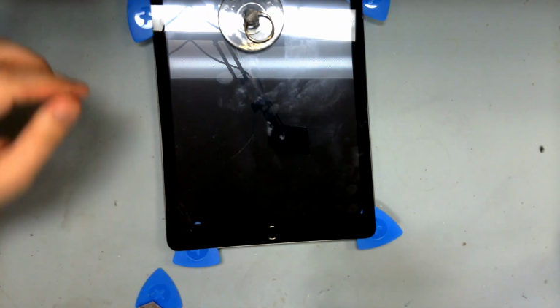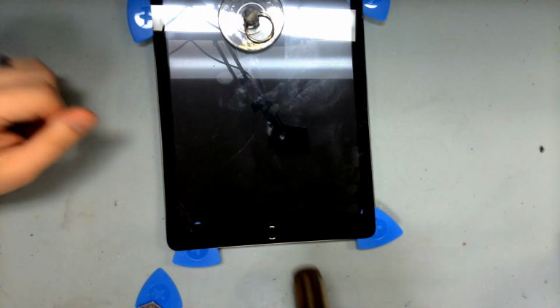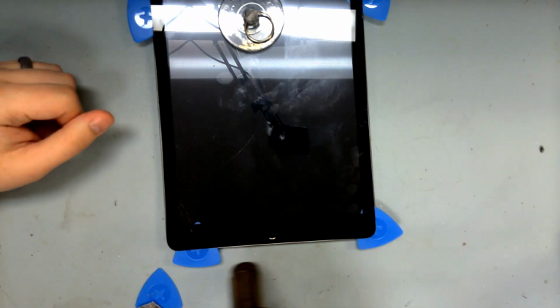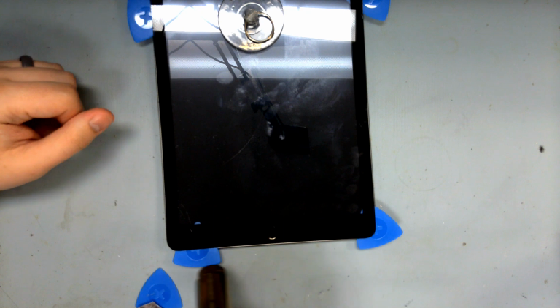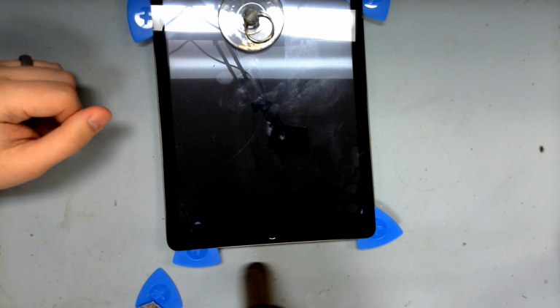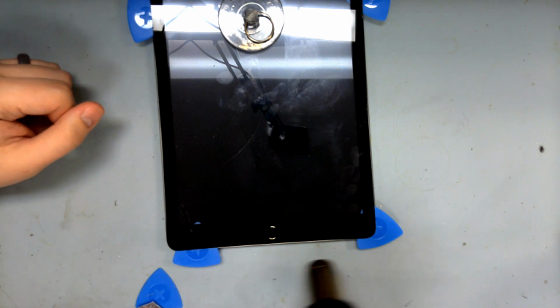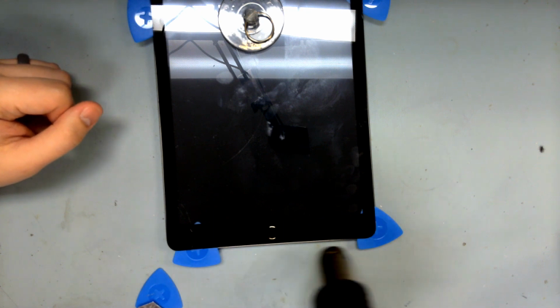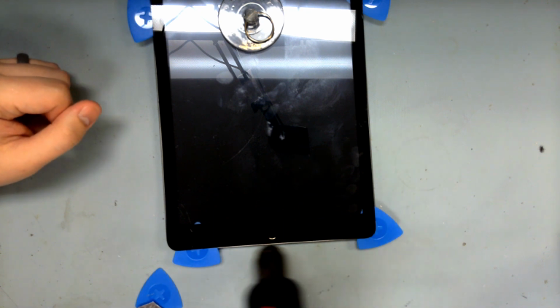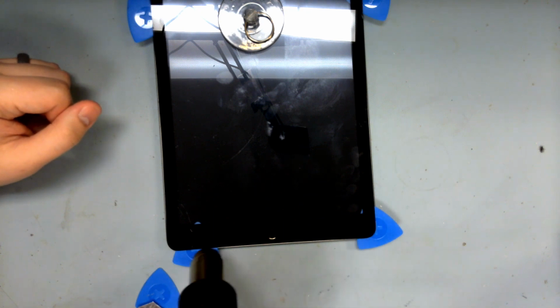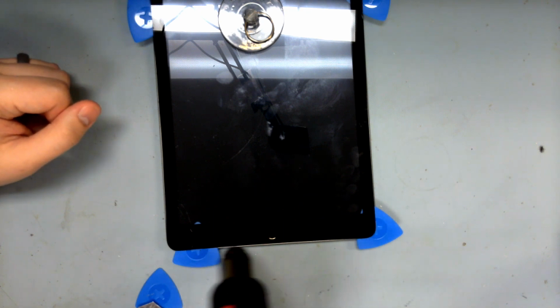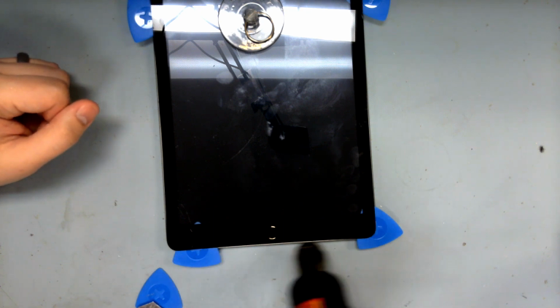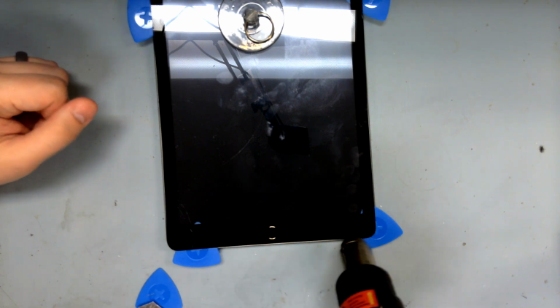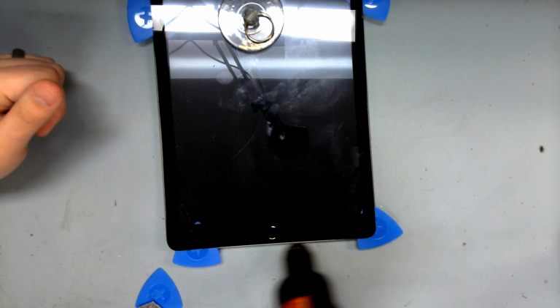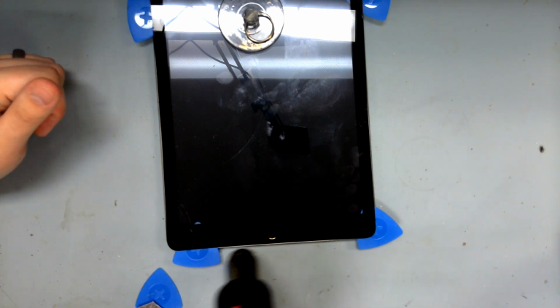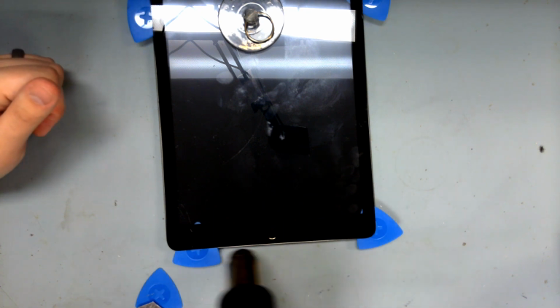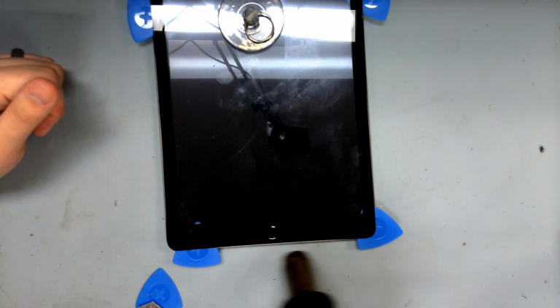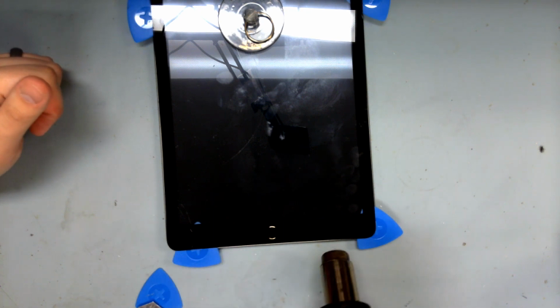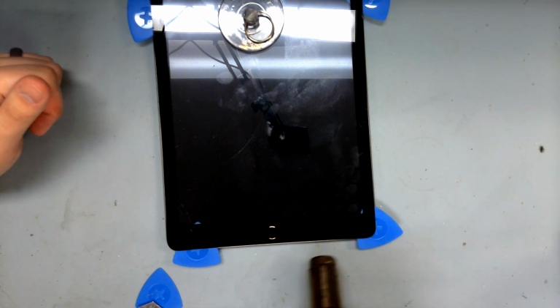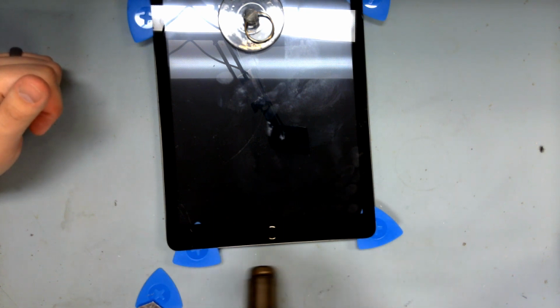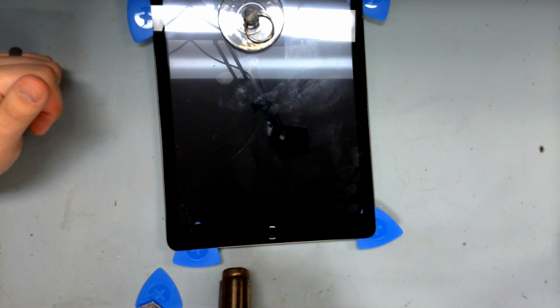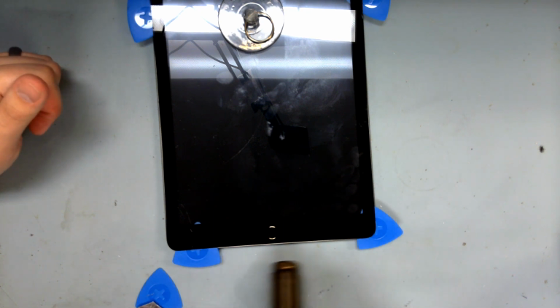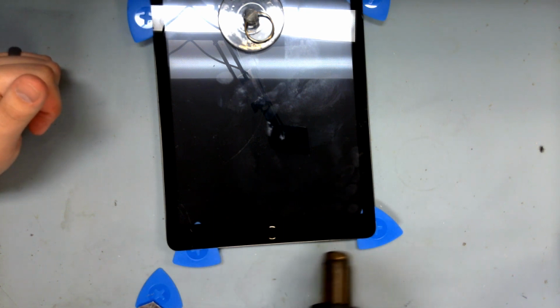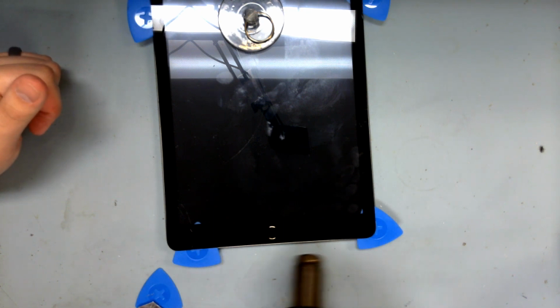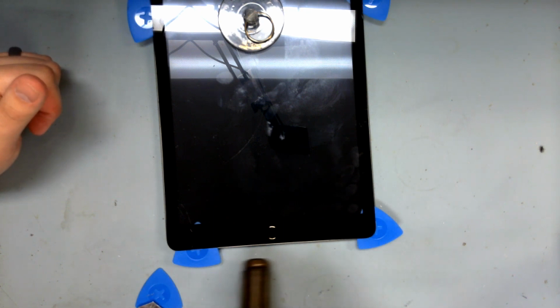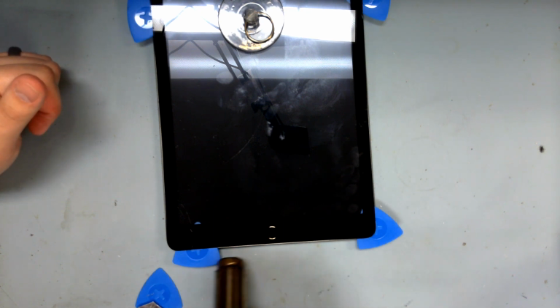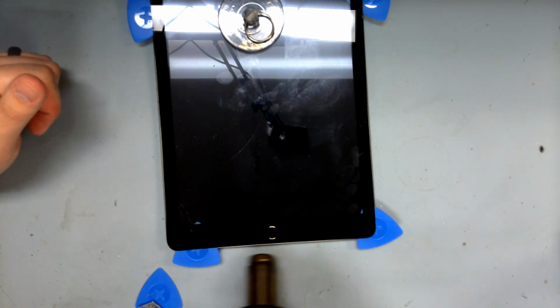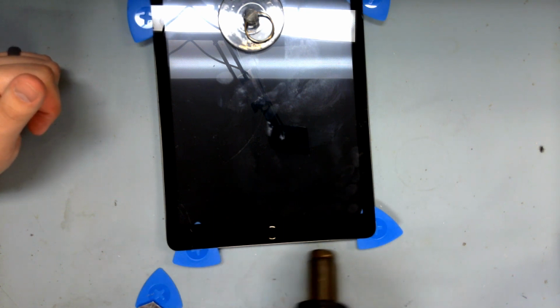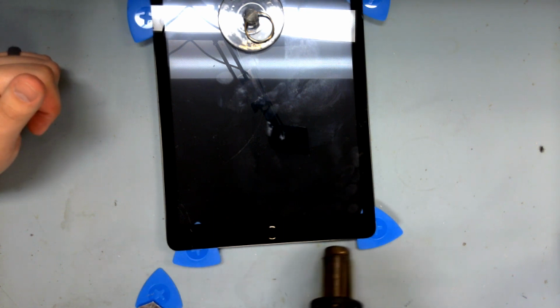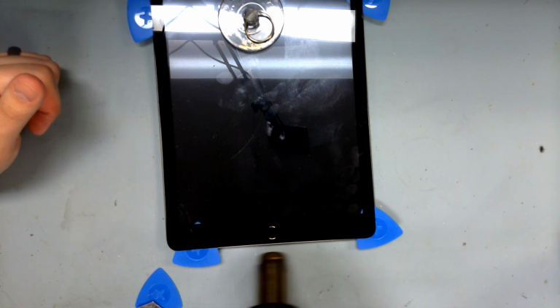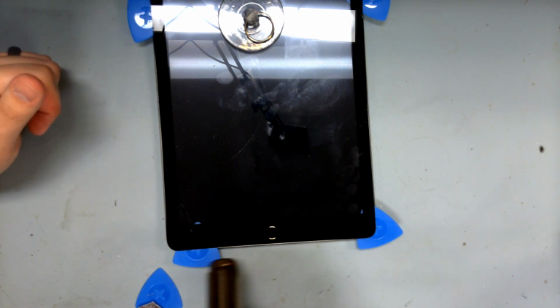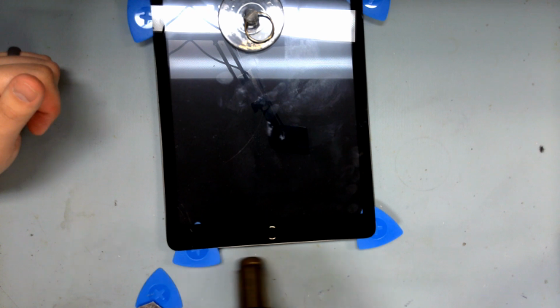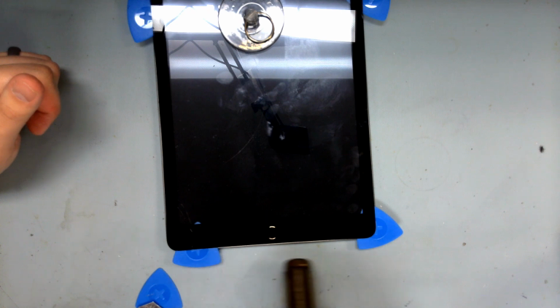Then on to the bottom. Just be careful of the ribbon cables on the bottom right, especially the ribbon for the home button — that contains our Touch ID.